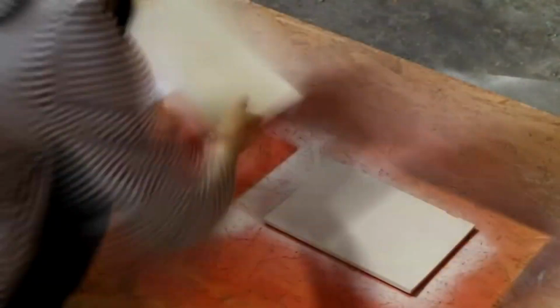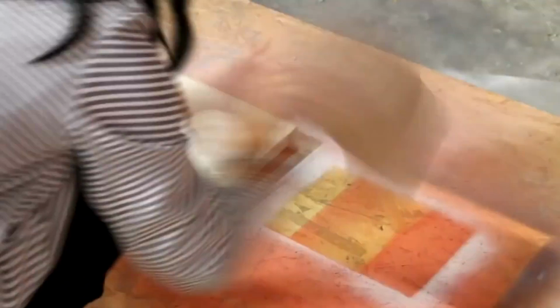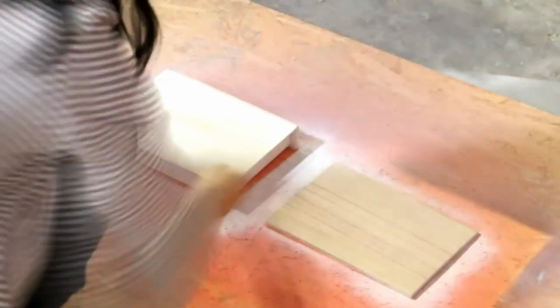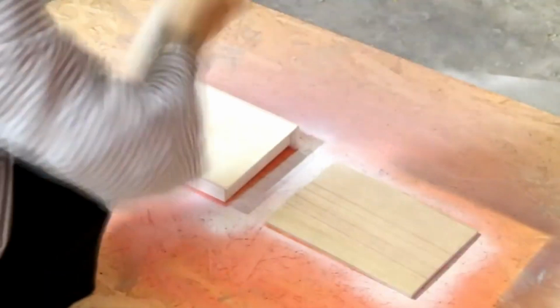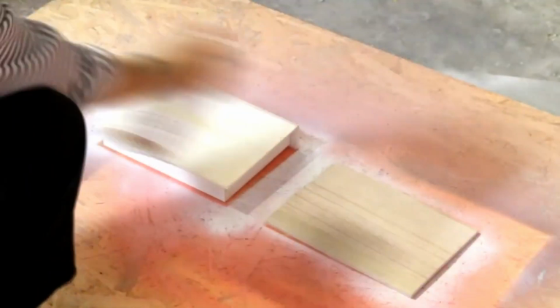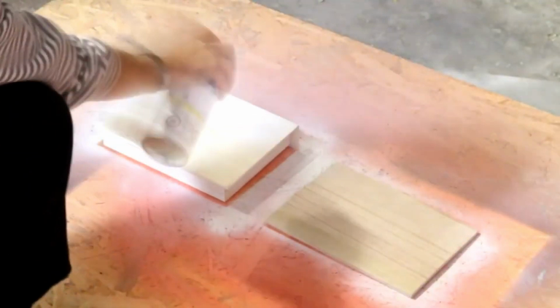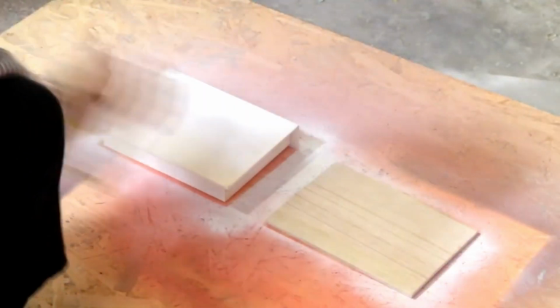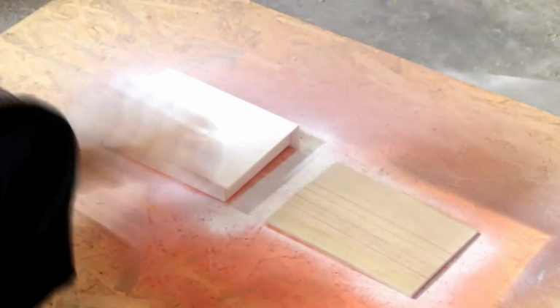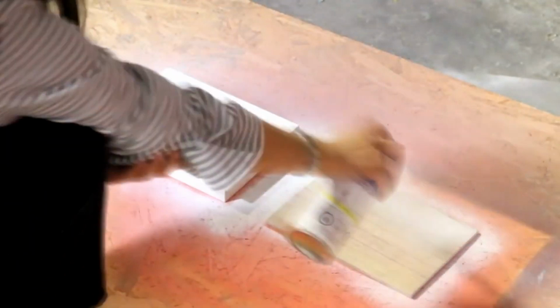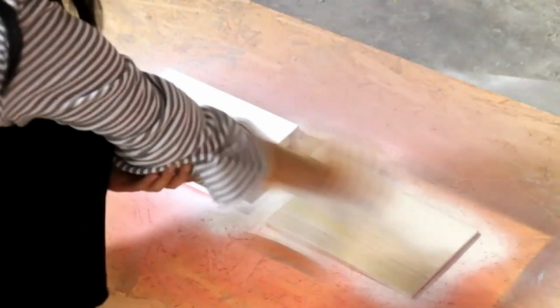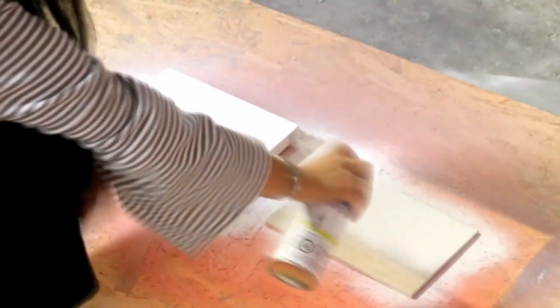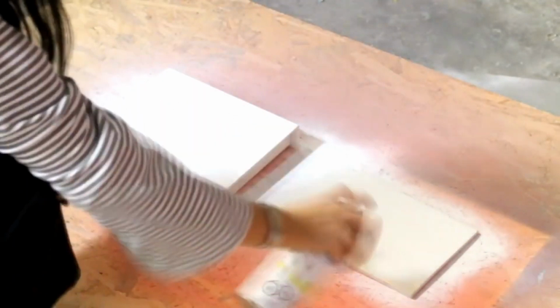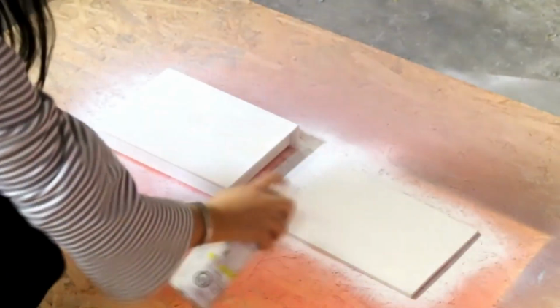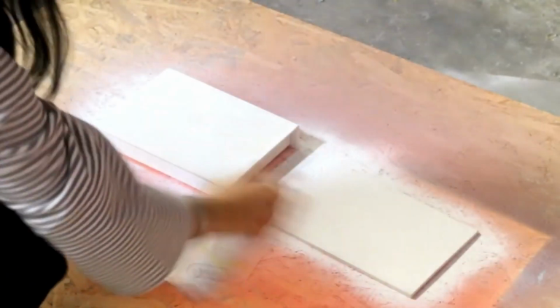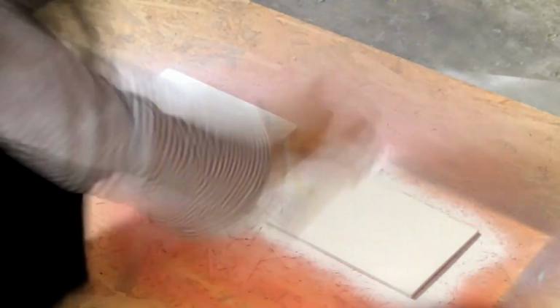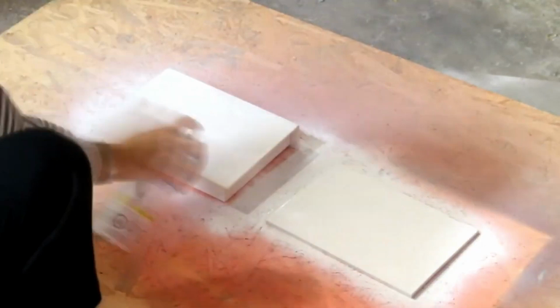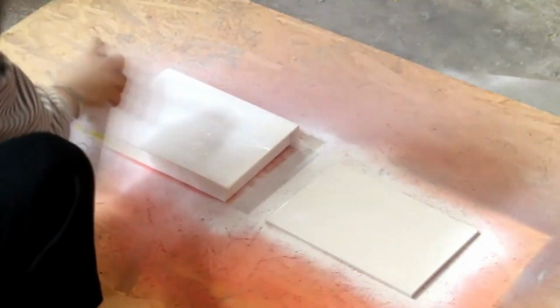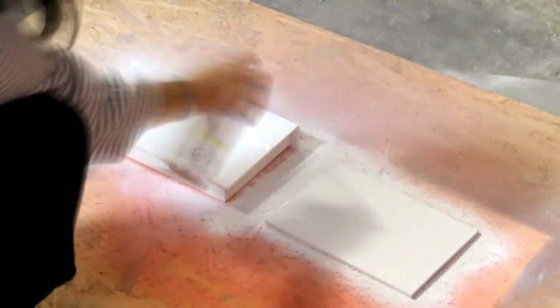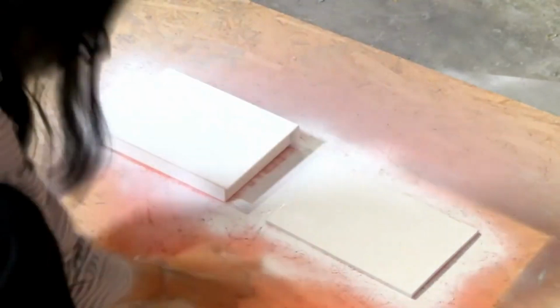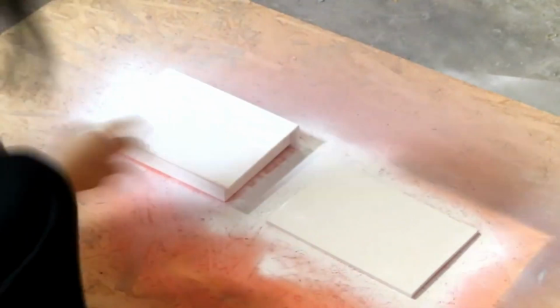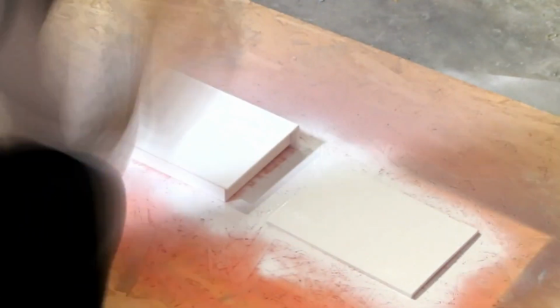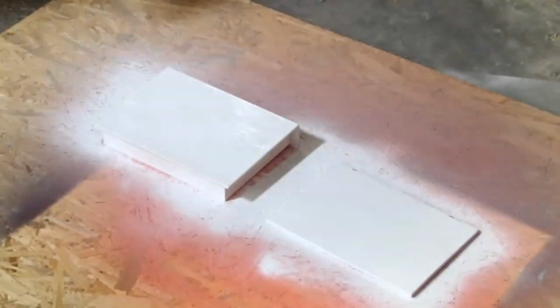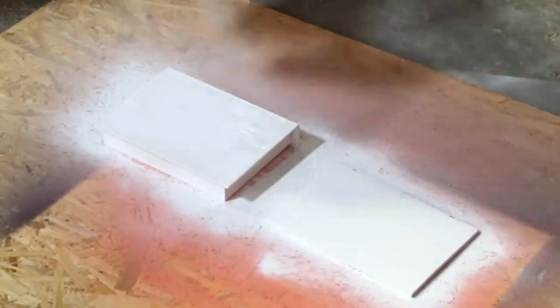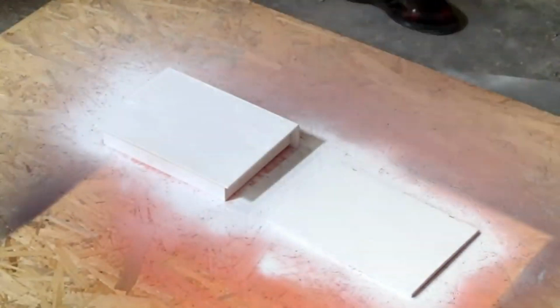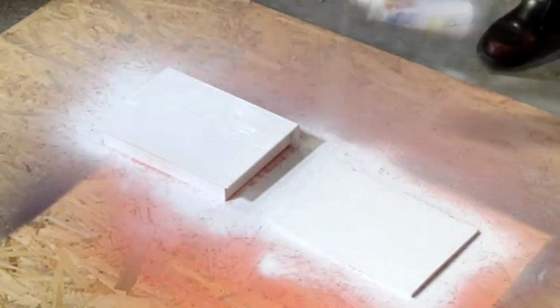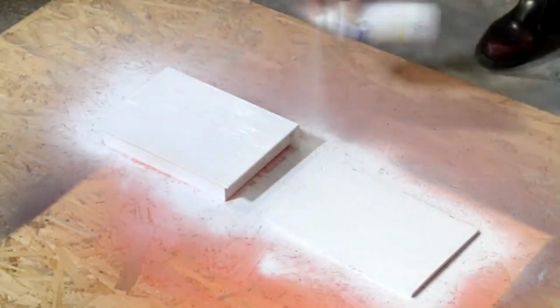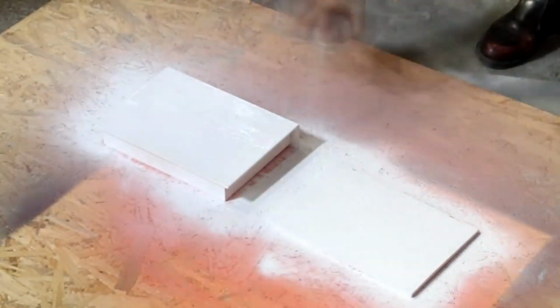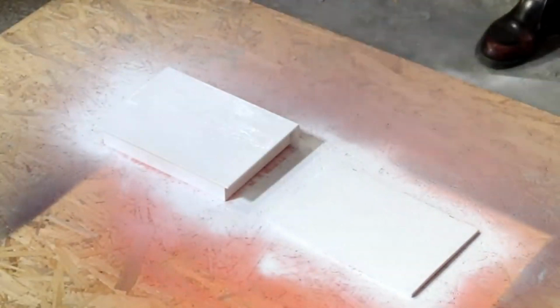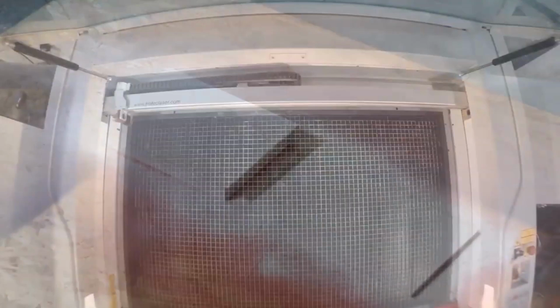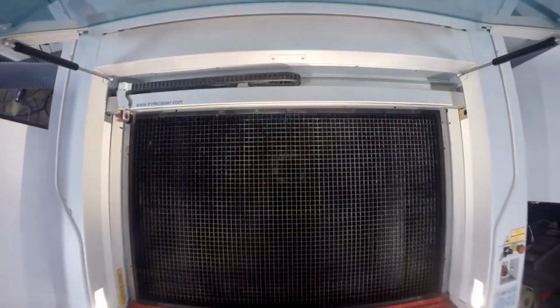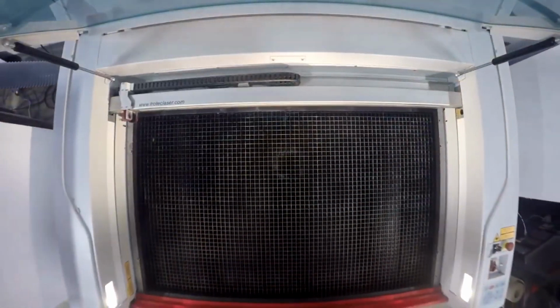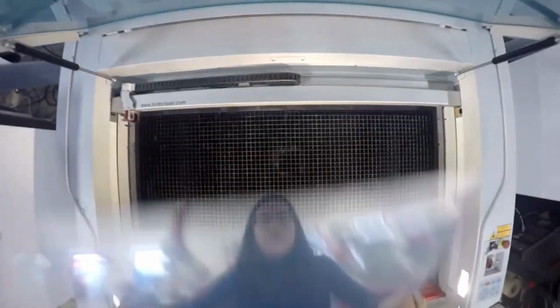The silver jewelry box follows all the same basic steps as the gold jewelry box. The main difference is with the cover.